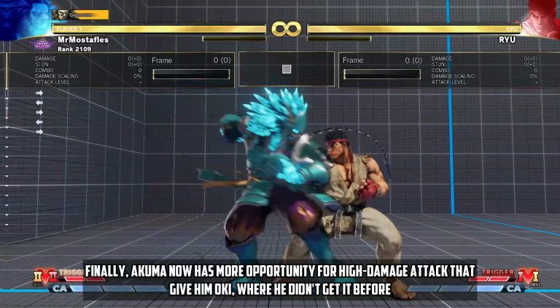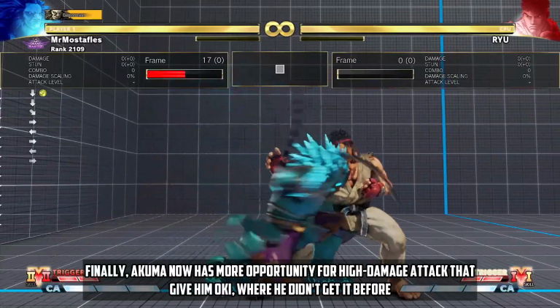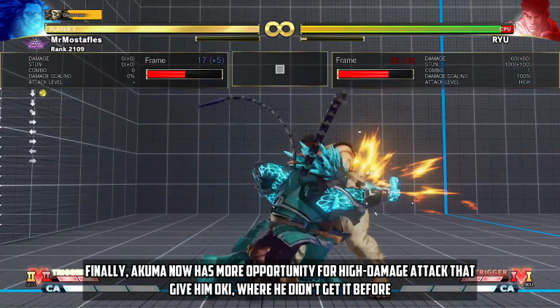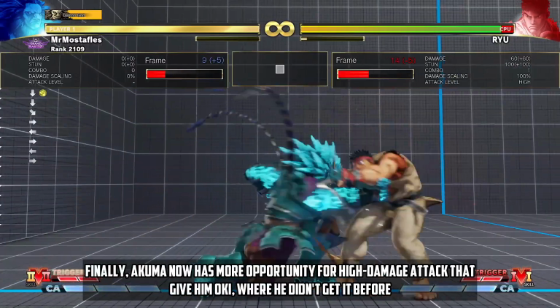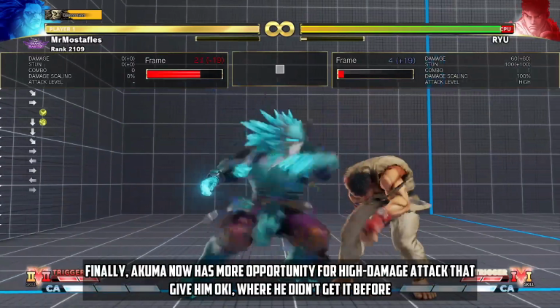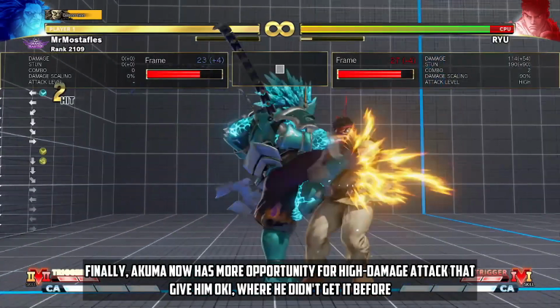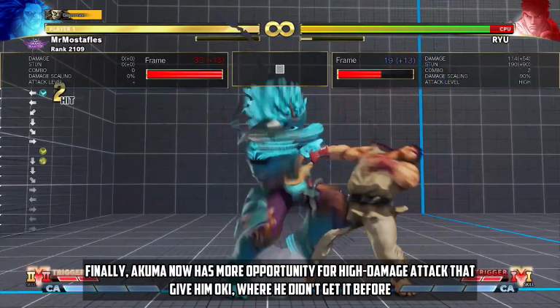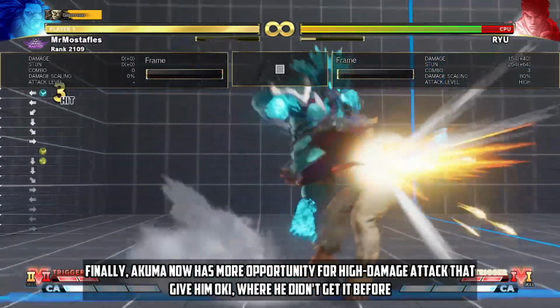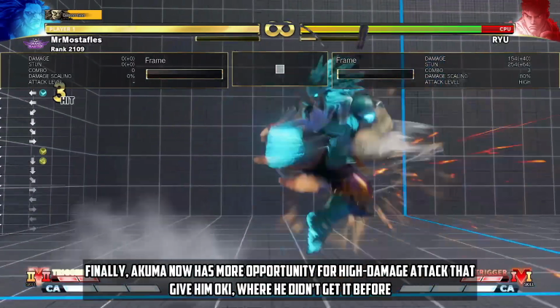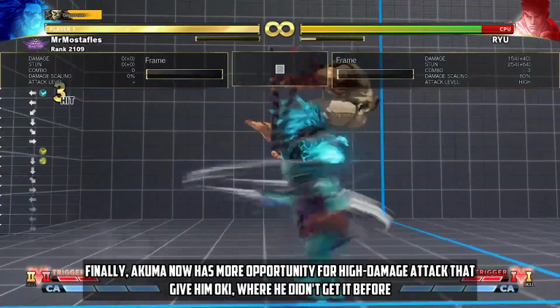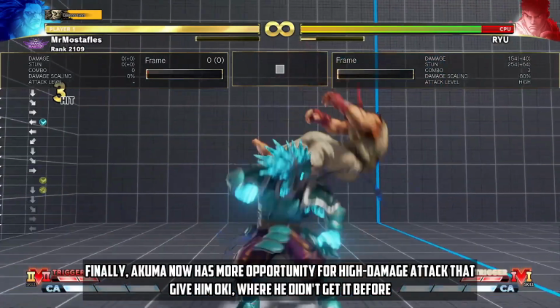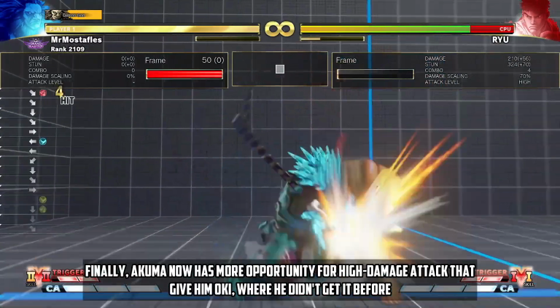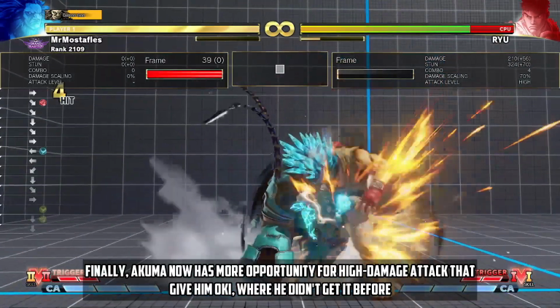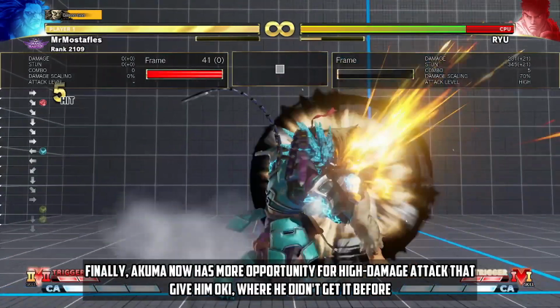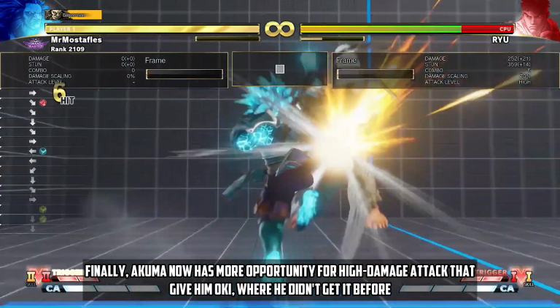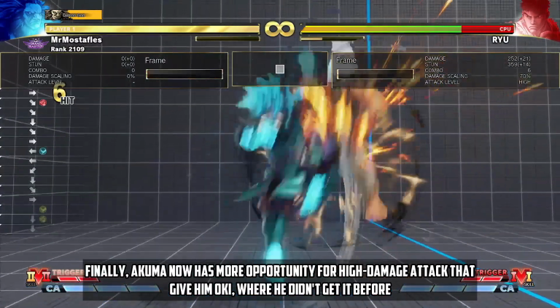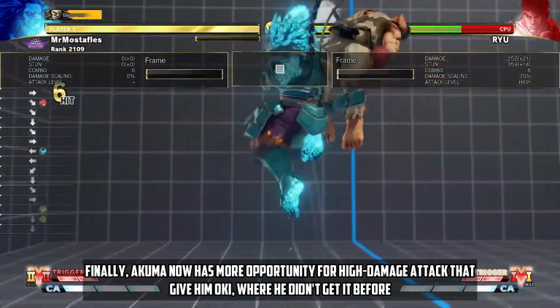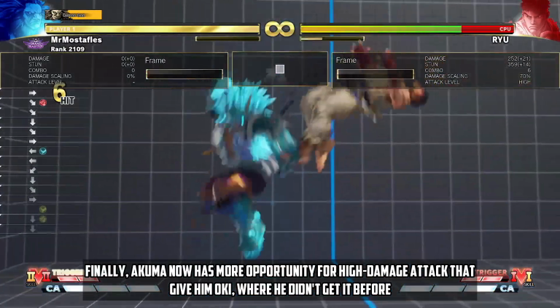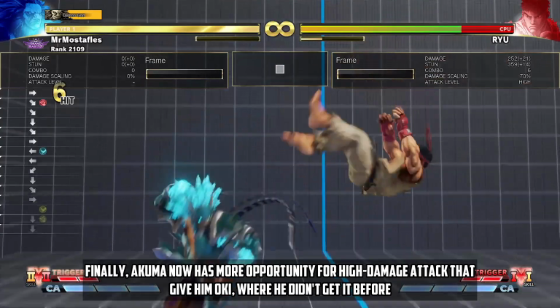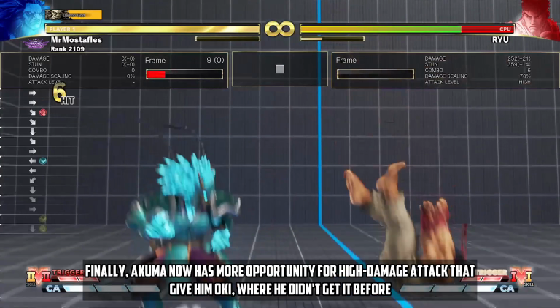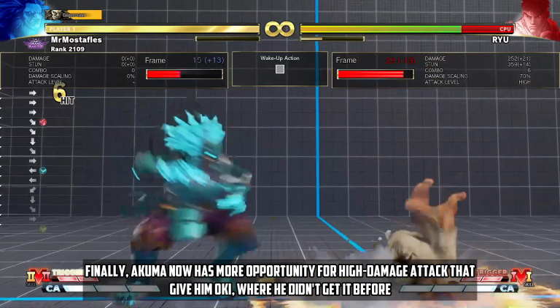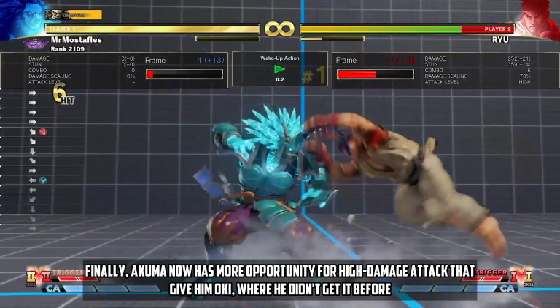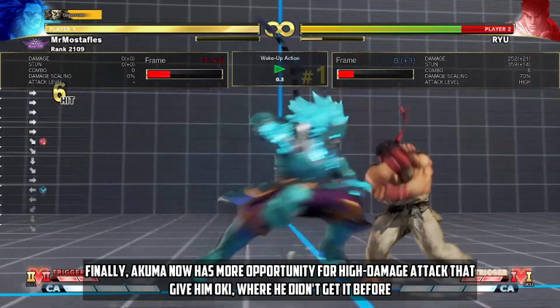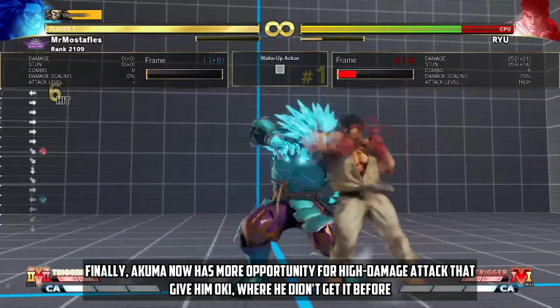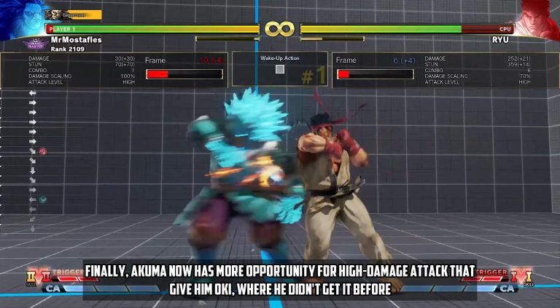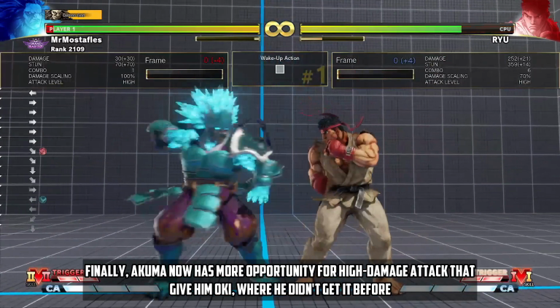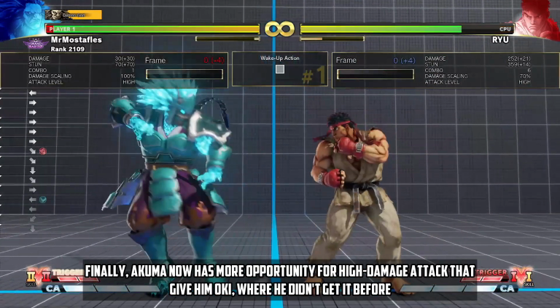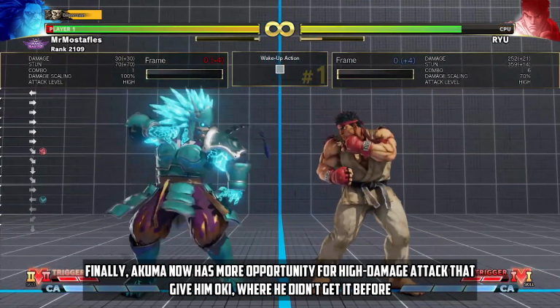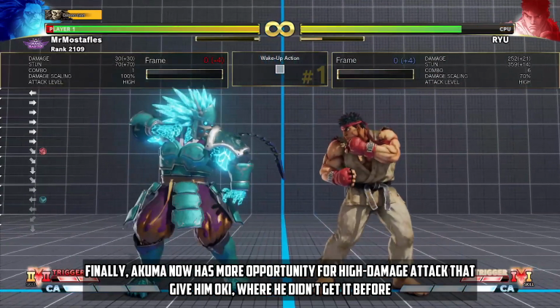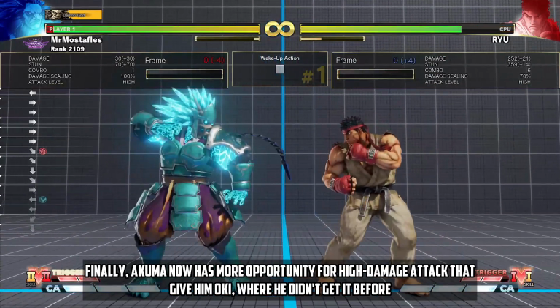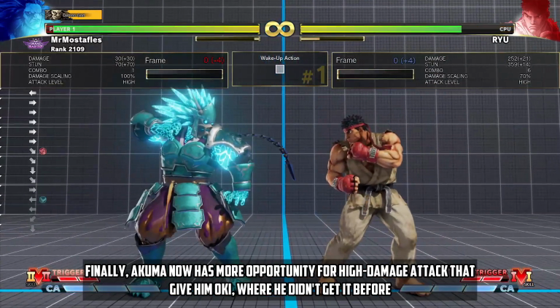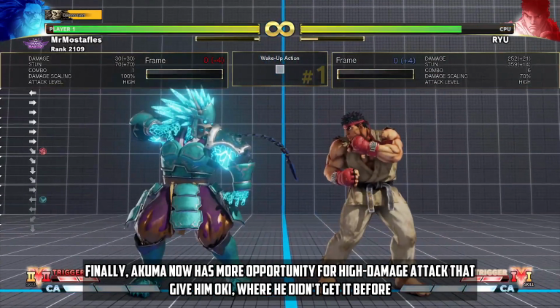Finally, Akuma now has more opportunity for high damage attacks that give him Oki where he didn't get it before.